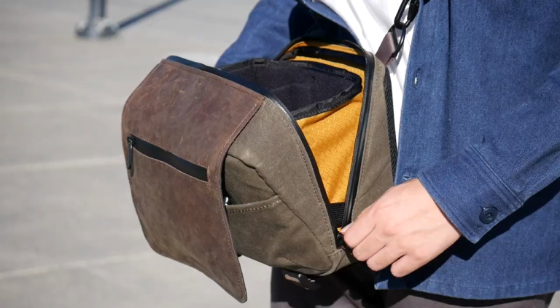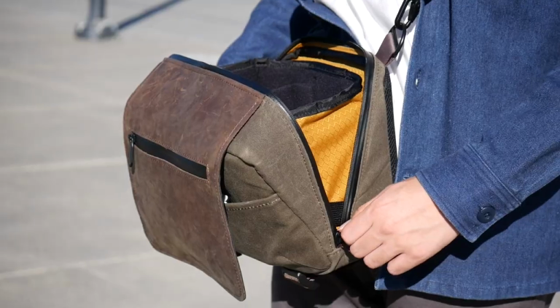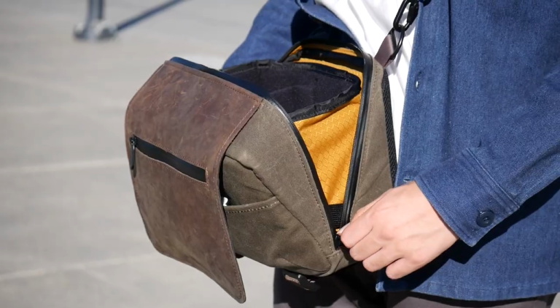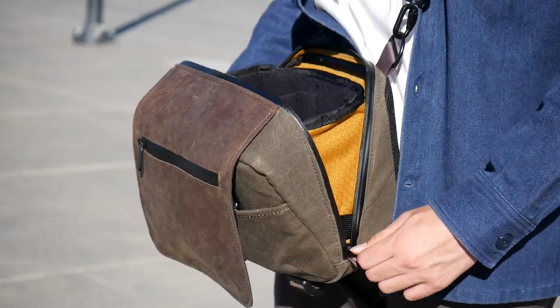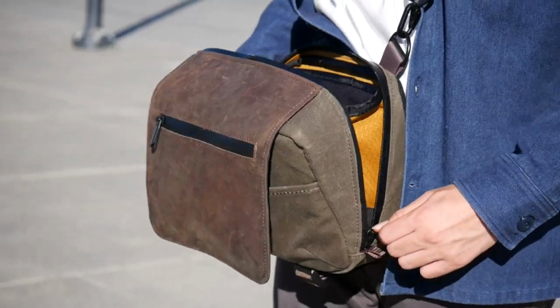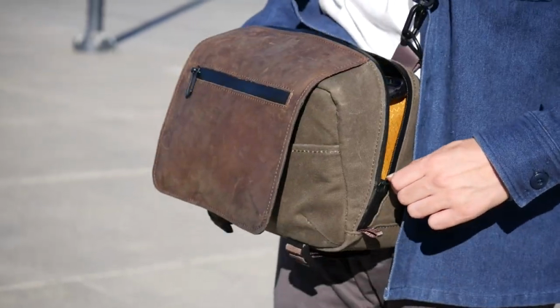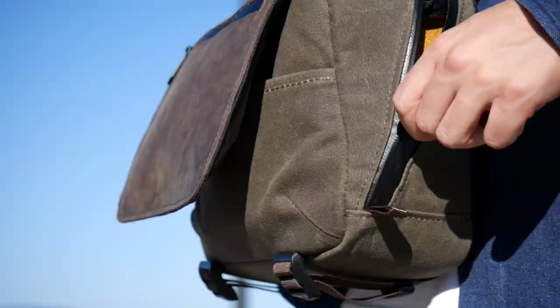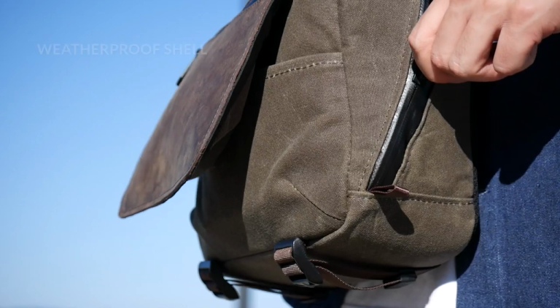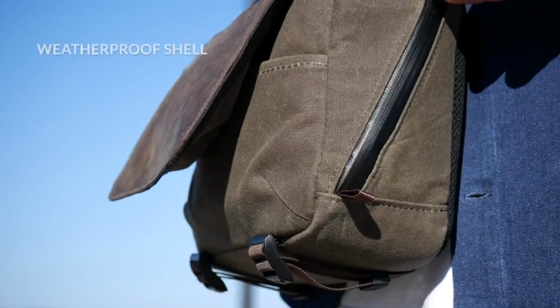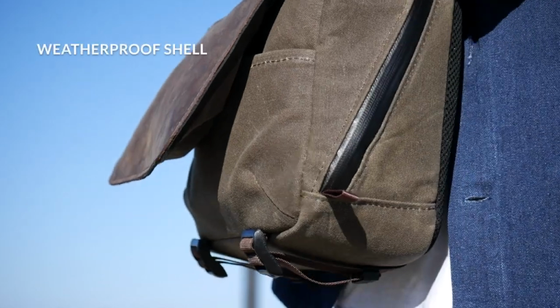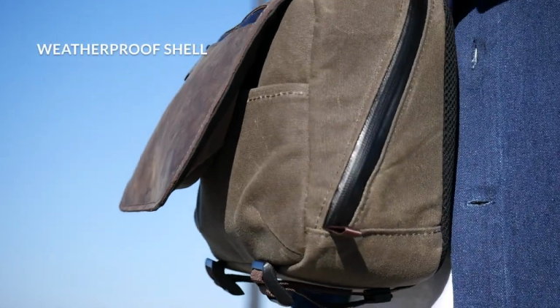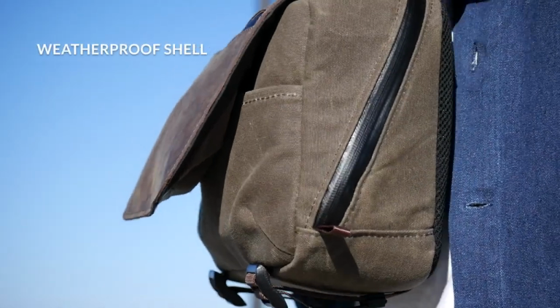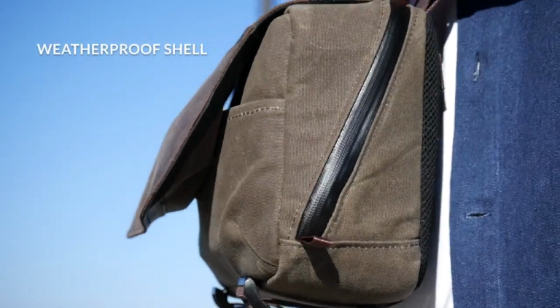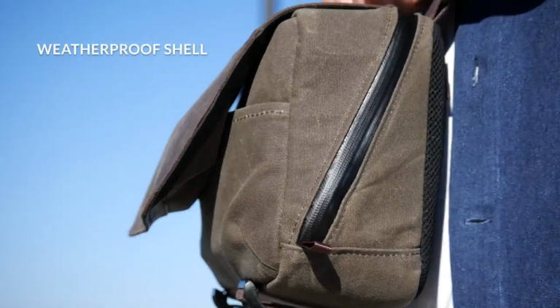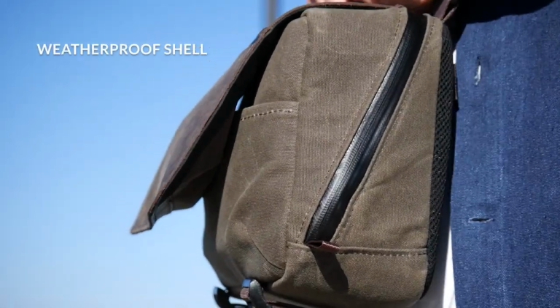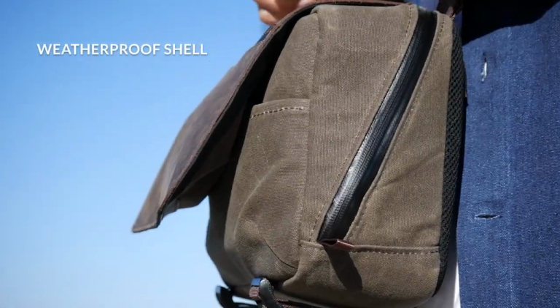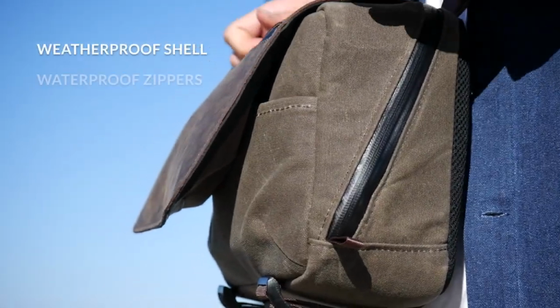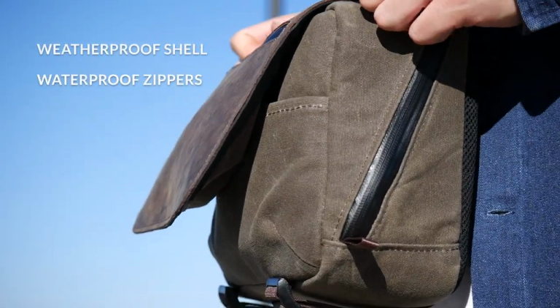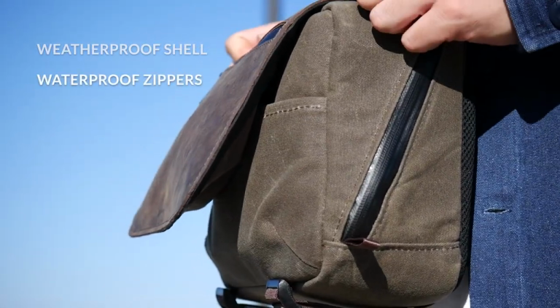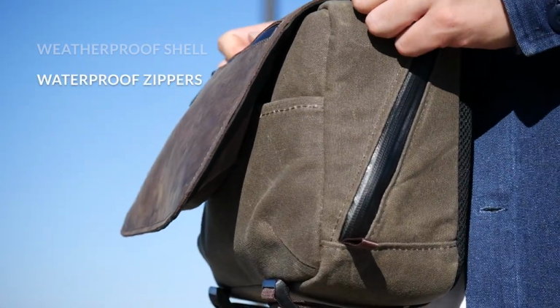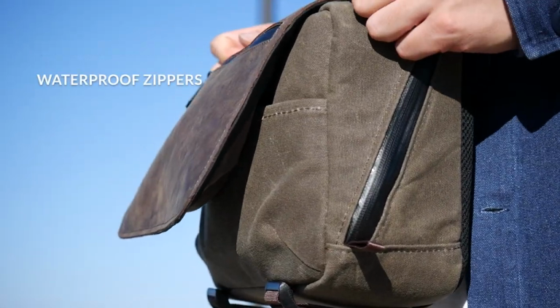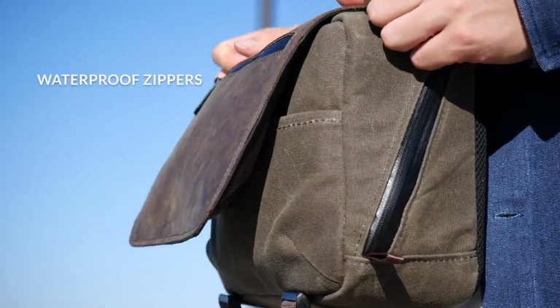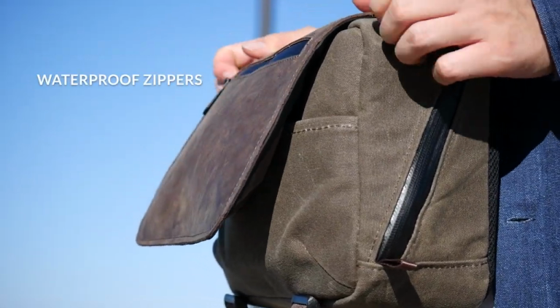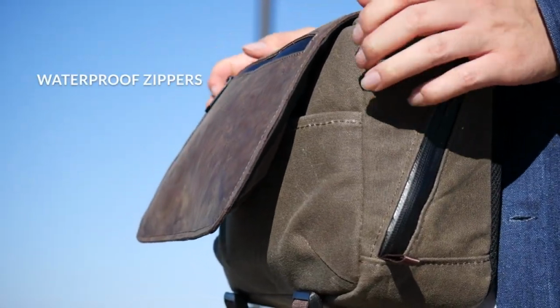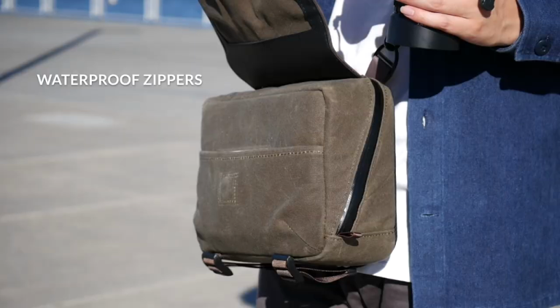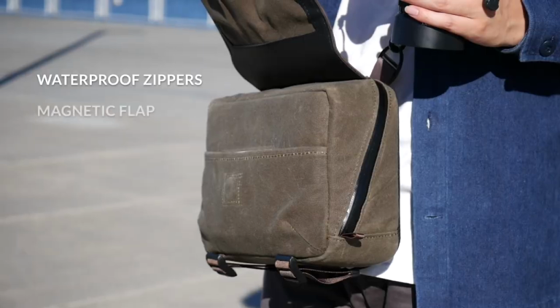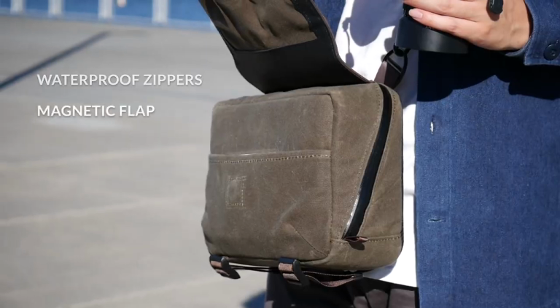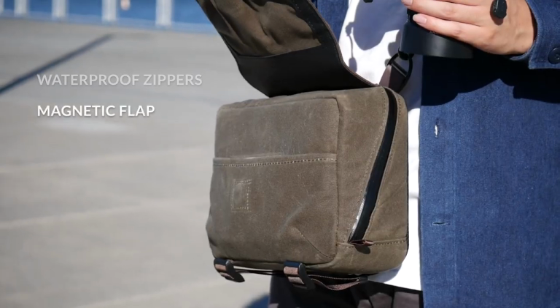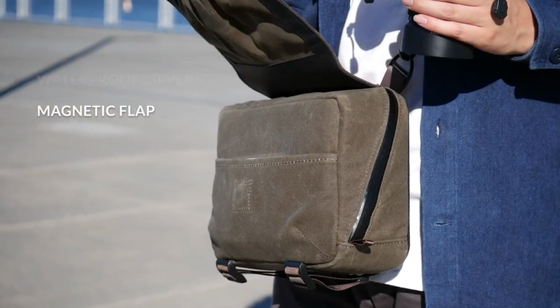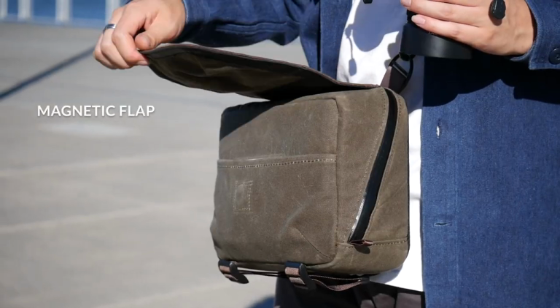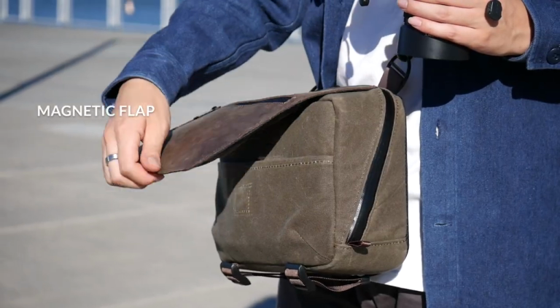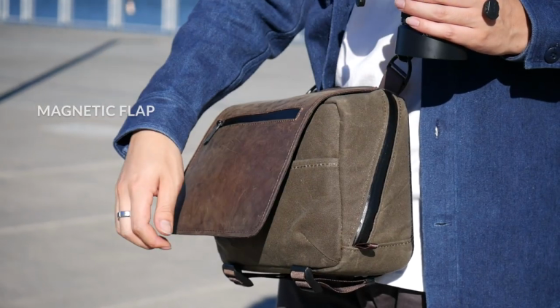All of this is secured with a weatherproof shell, waterproof zippers, and a magnetic flap.